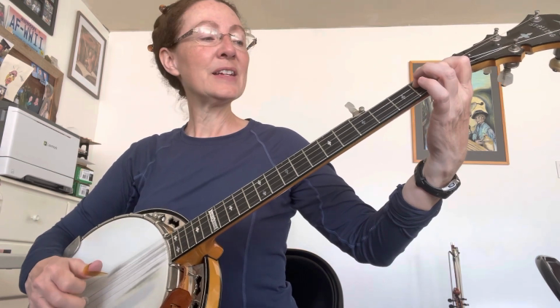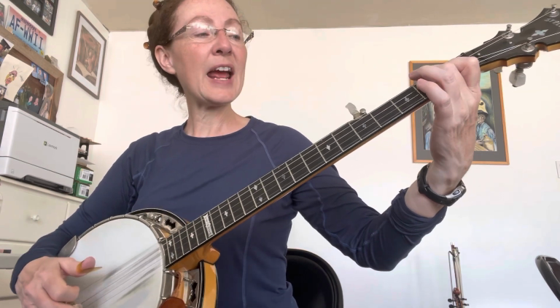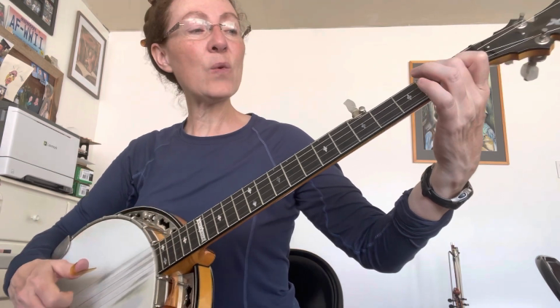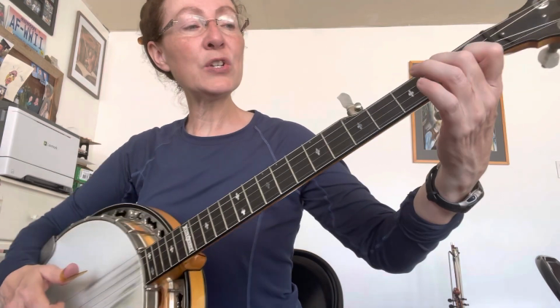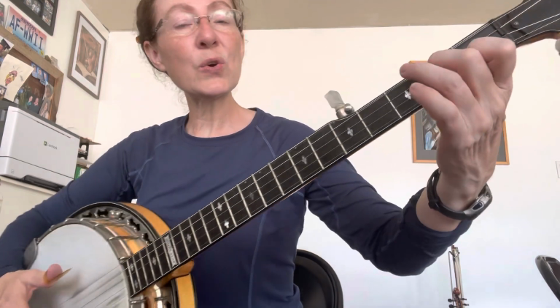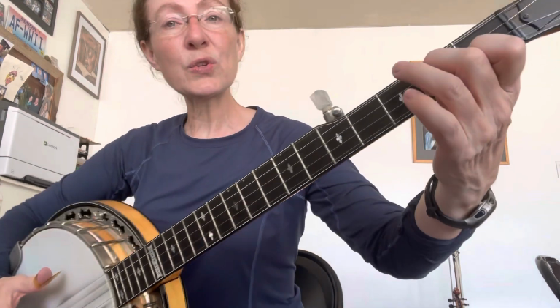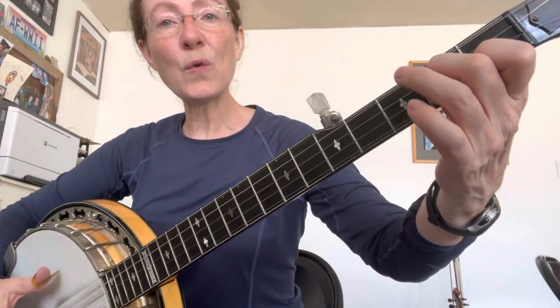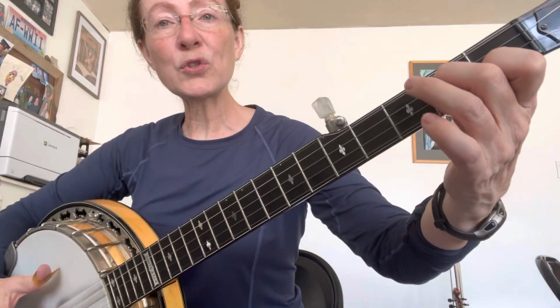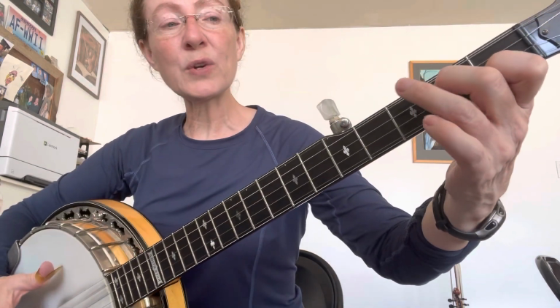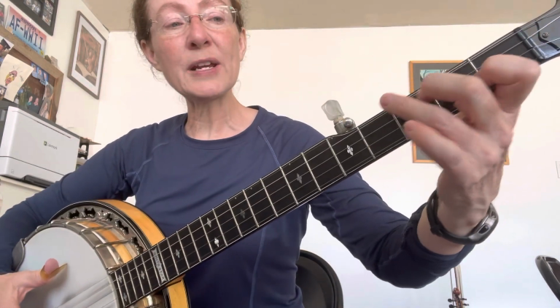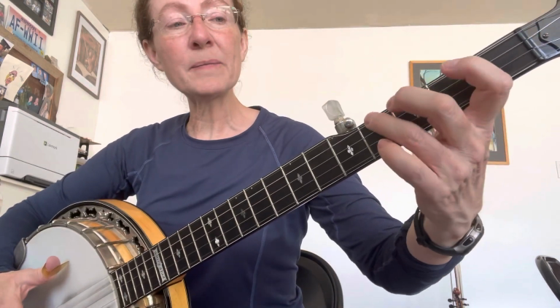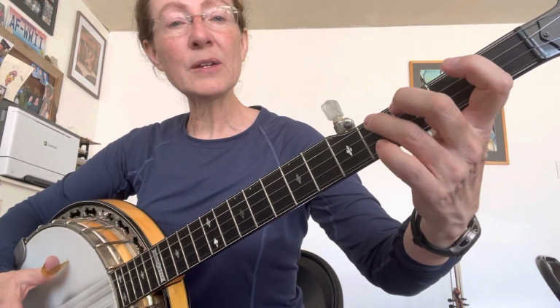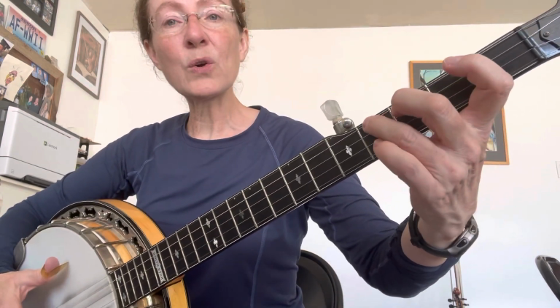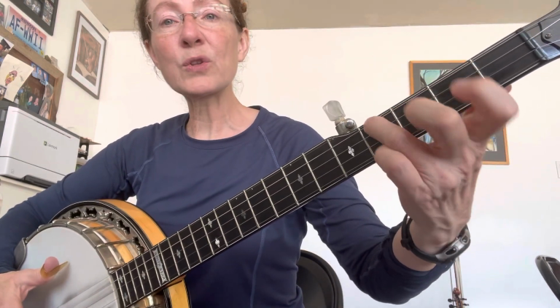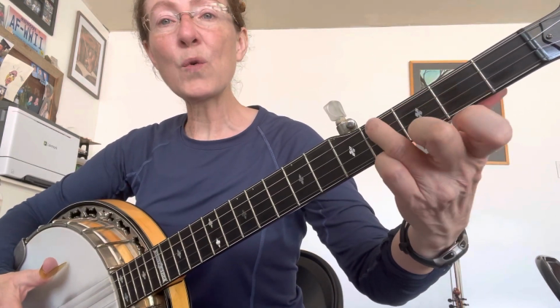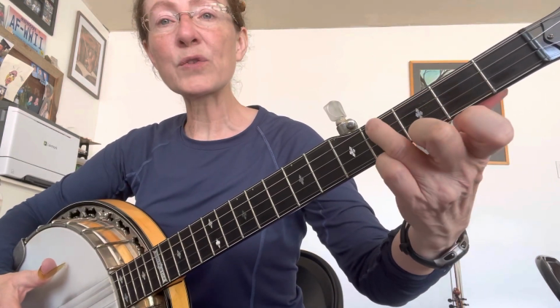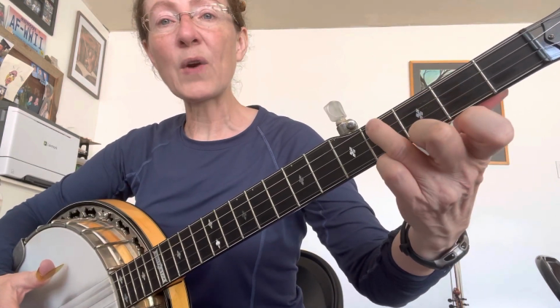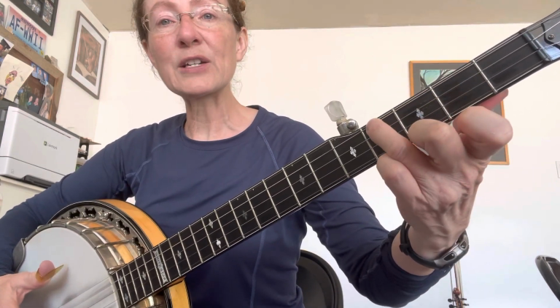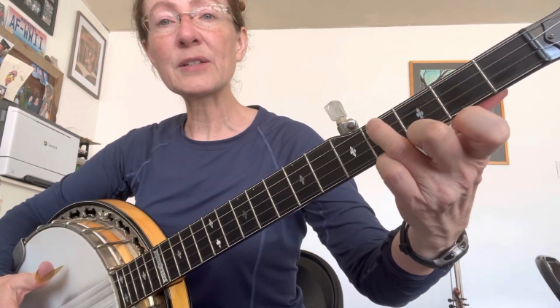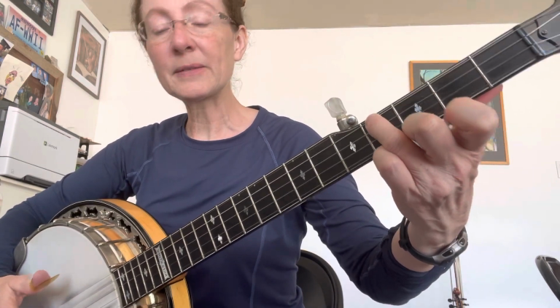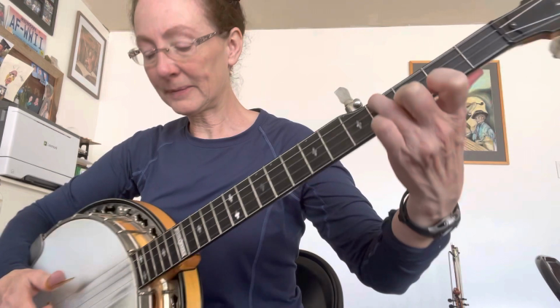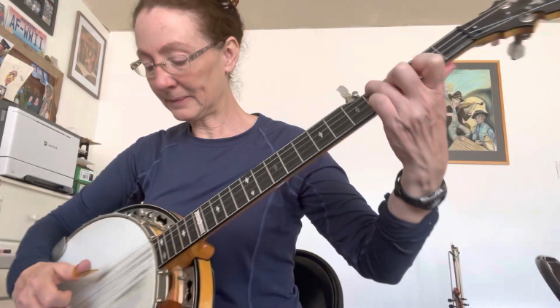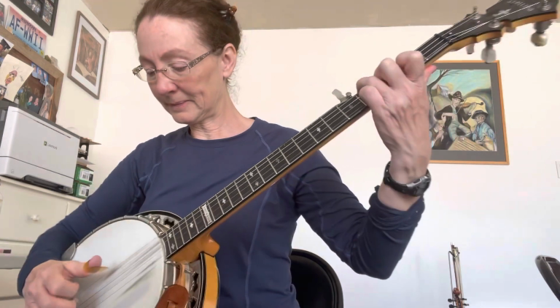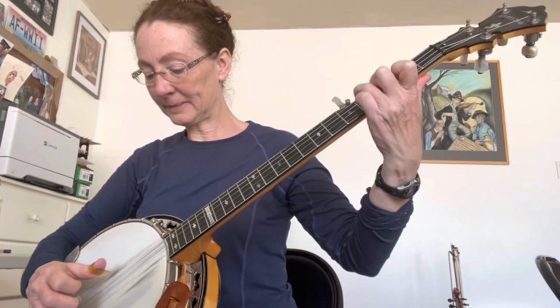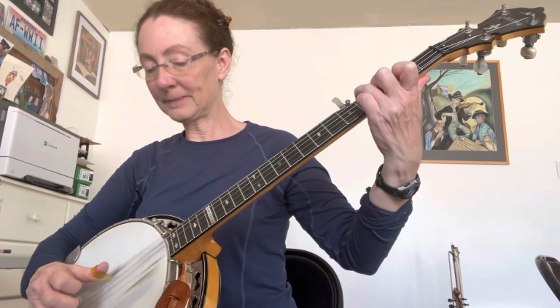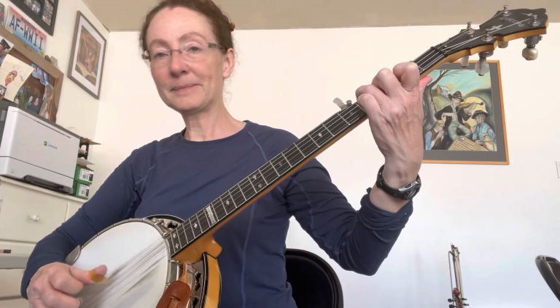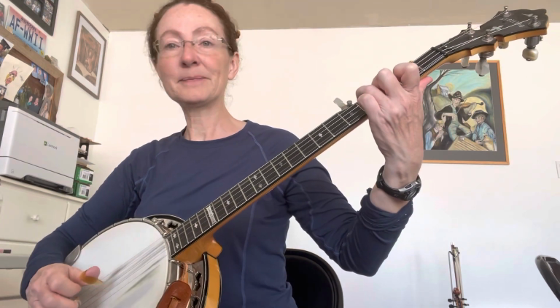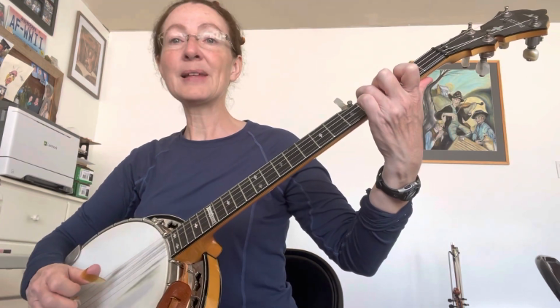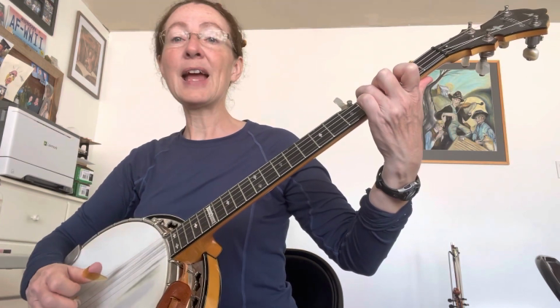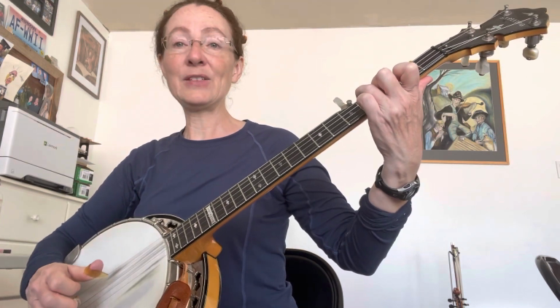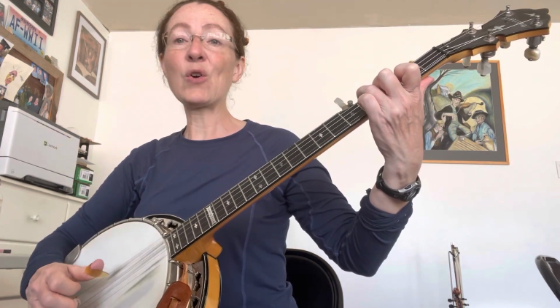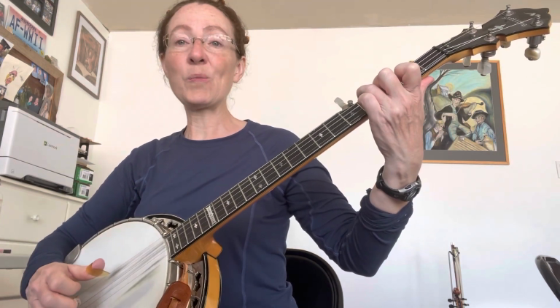Now when you go to the 4th string, go to the 4th fret. And then open.